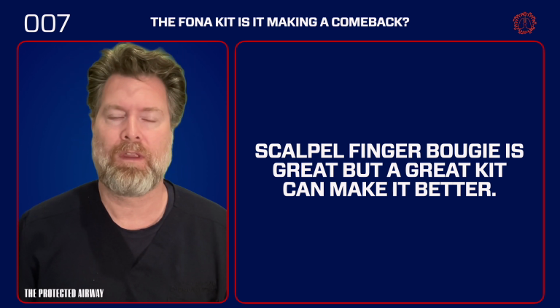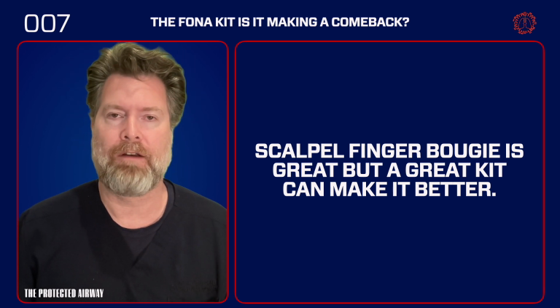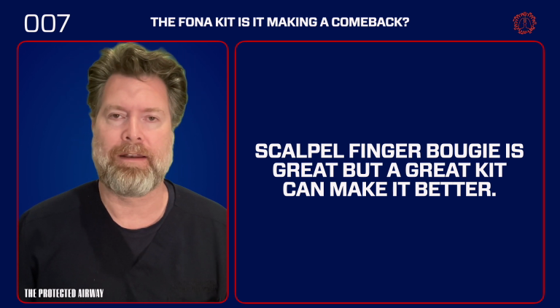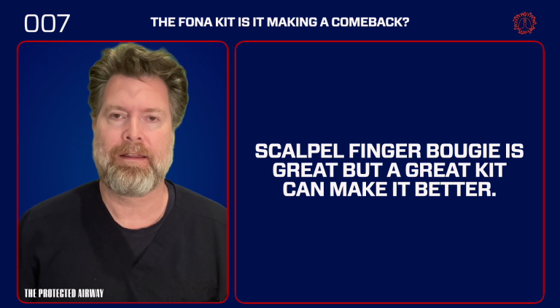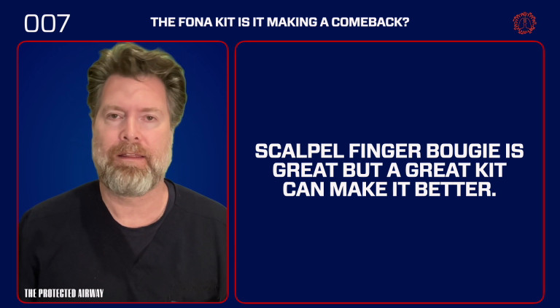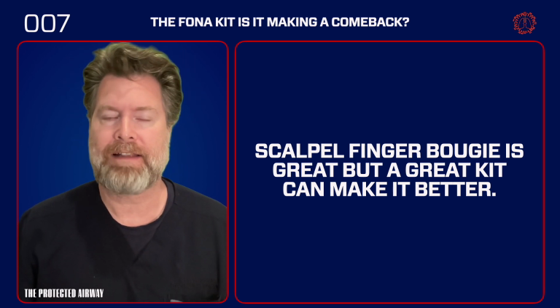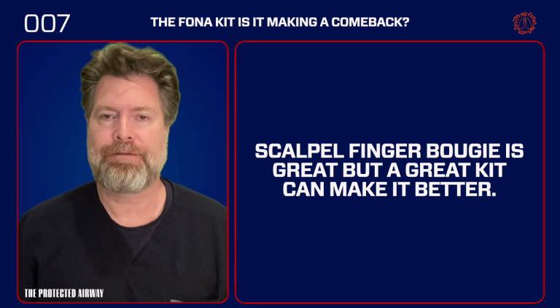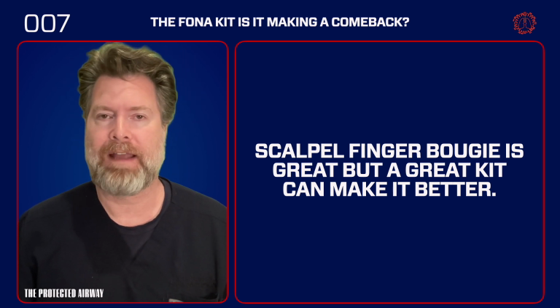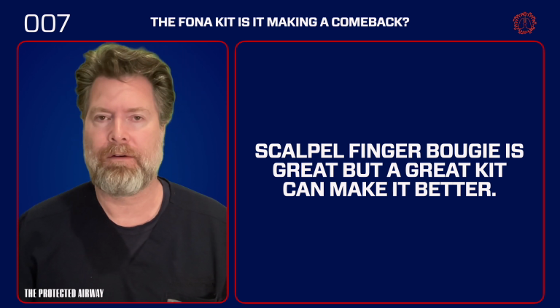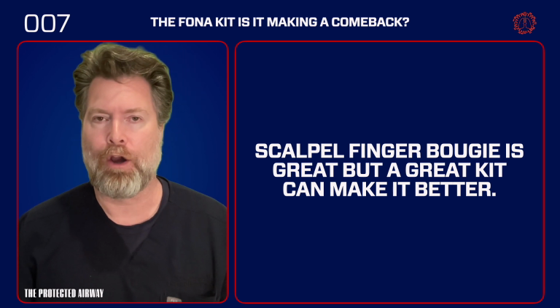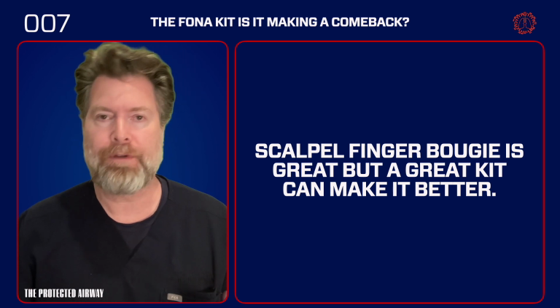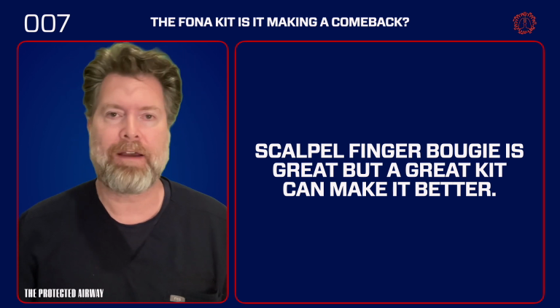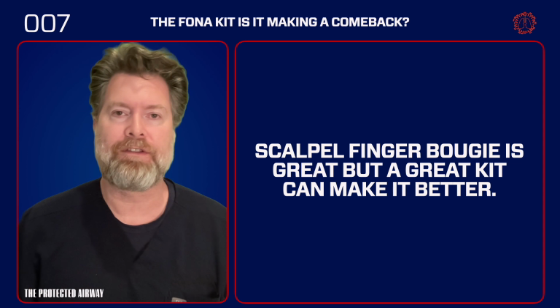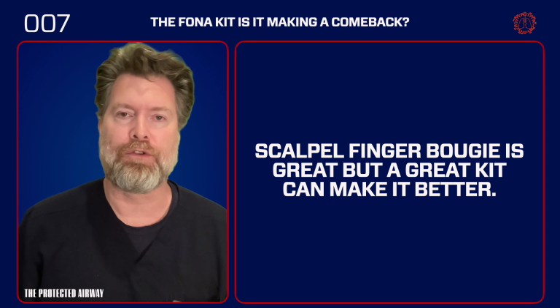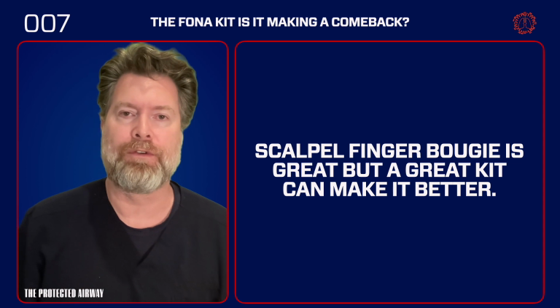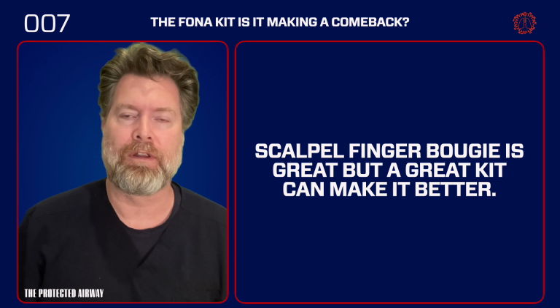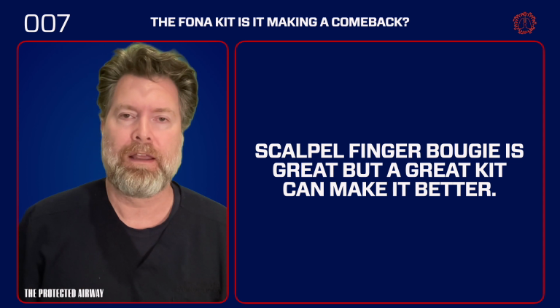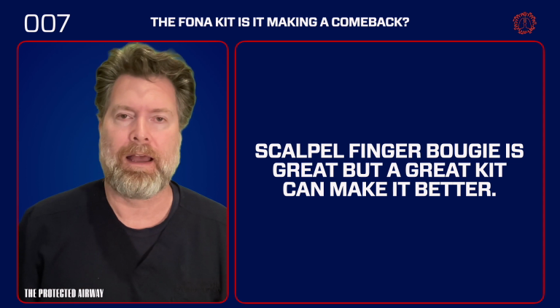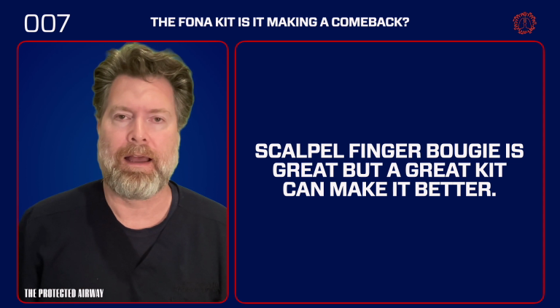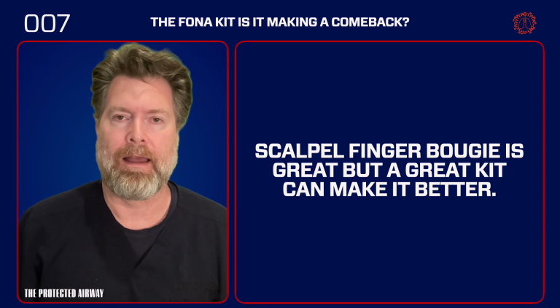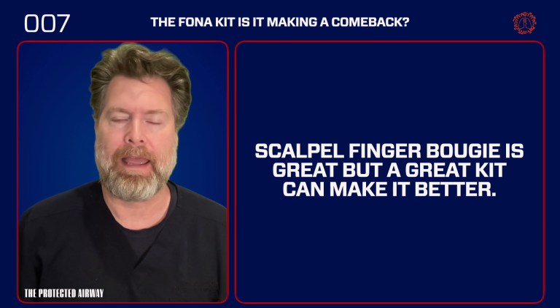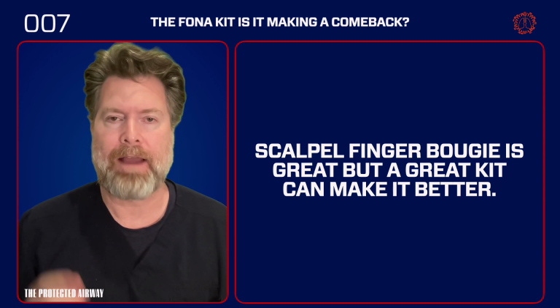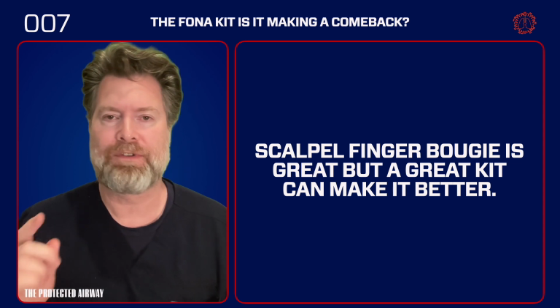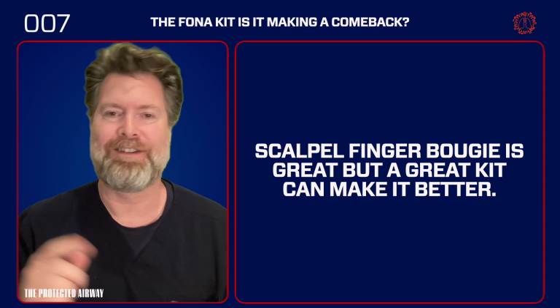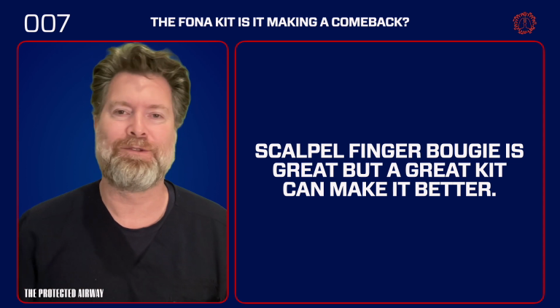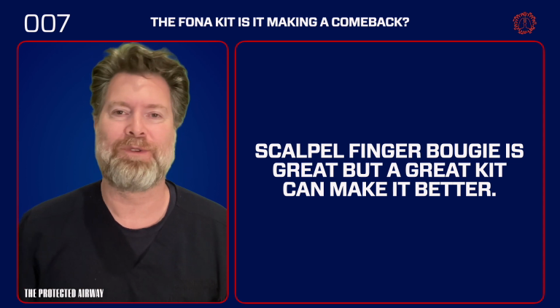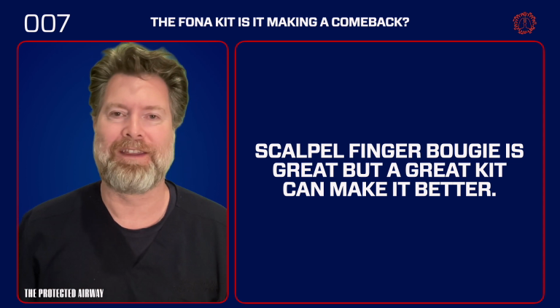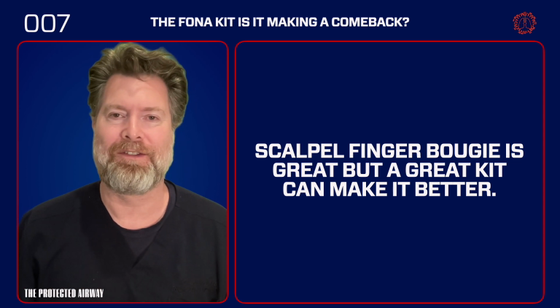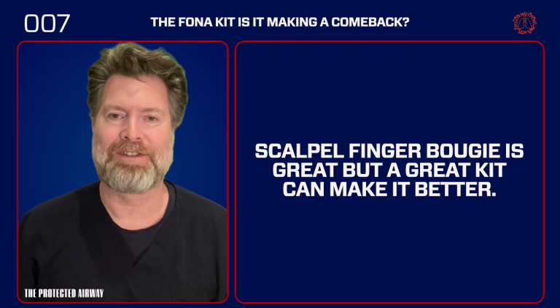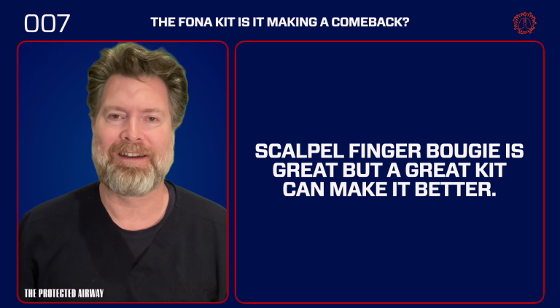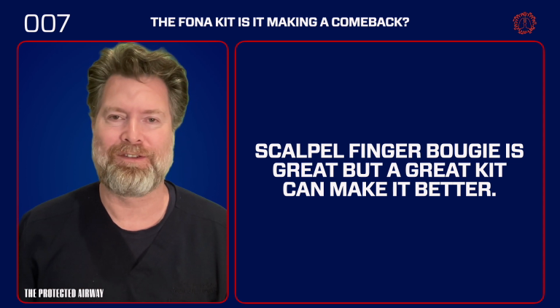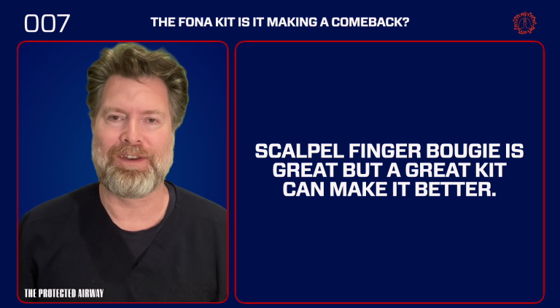Alright, that's it for now. I hope you found this useful and I will see you on the other side of this video.